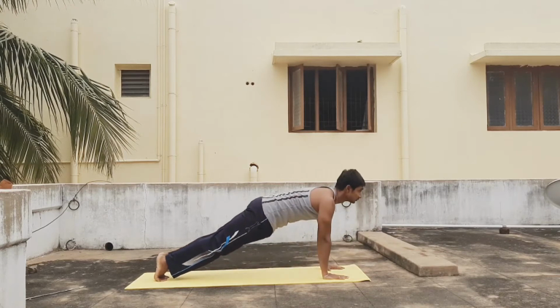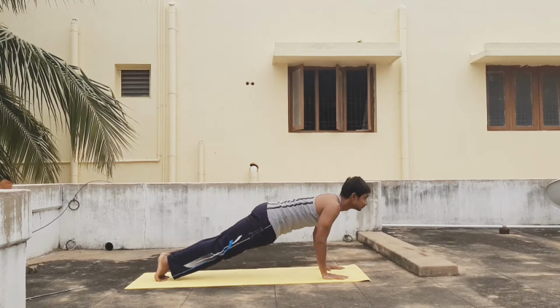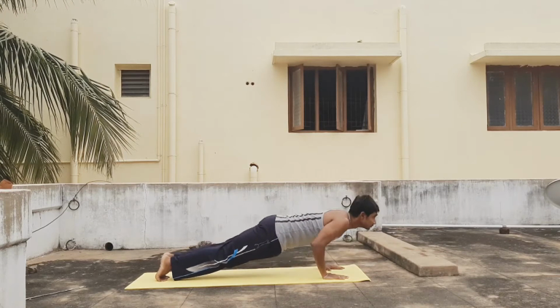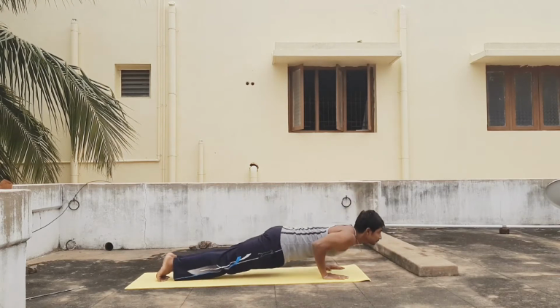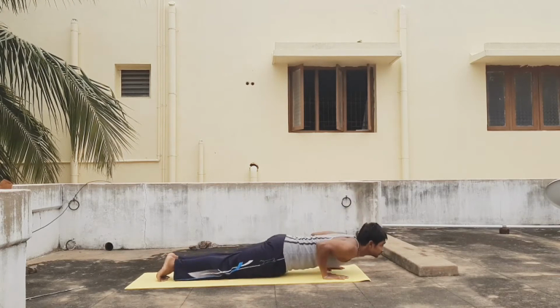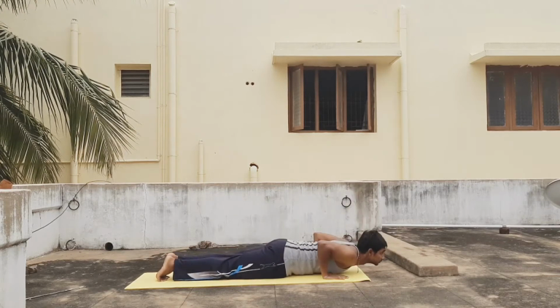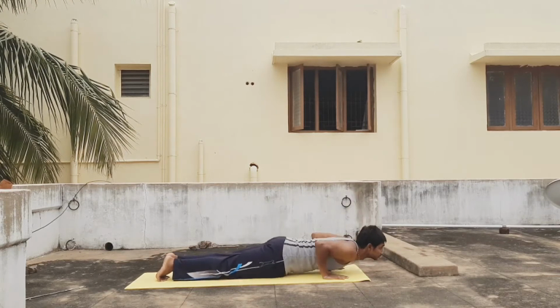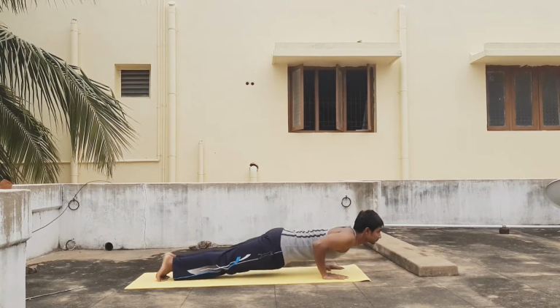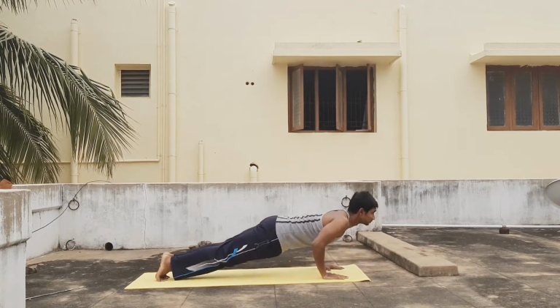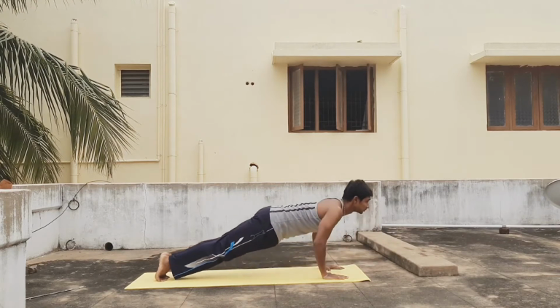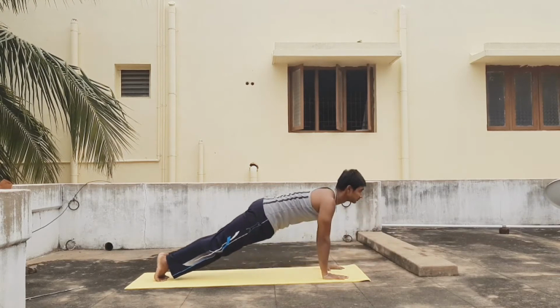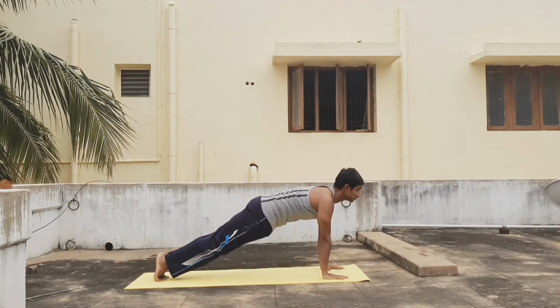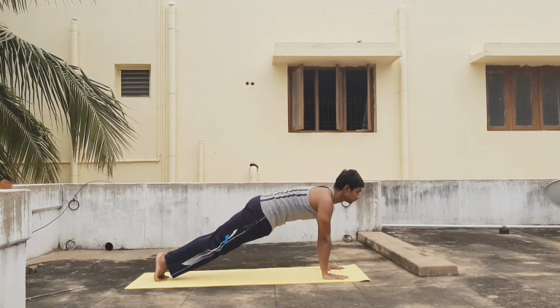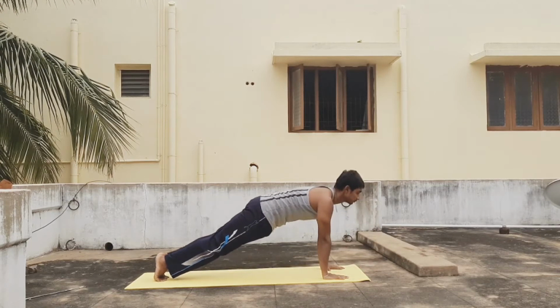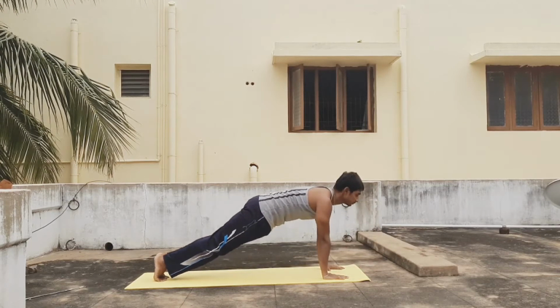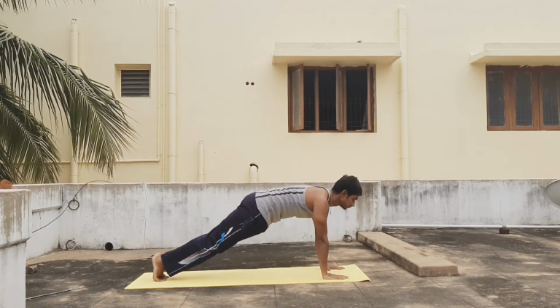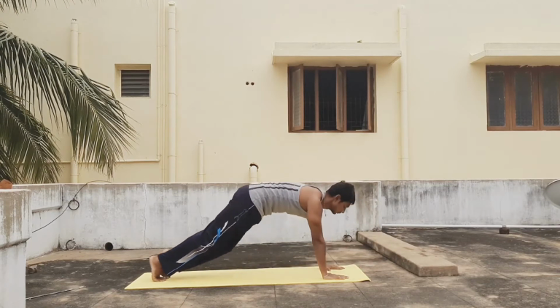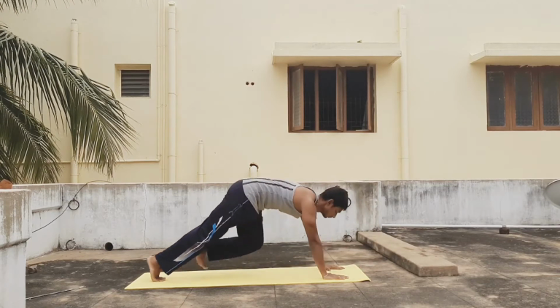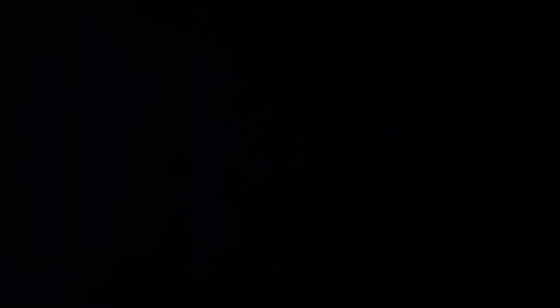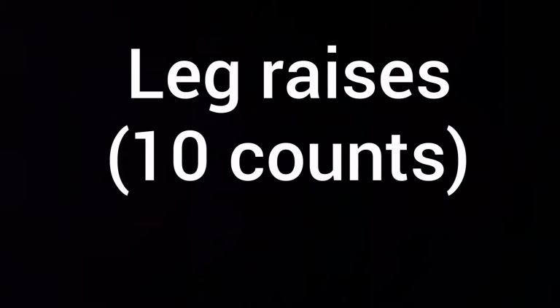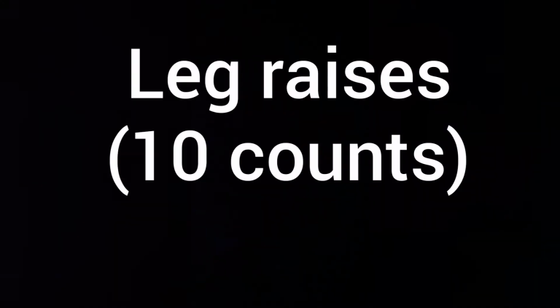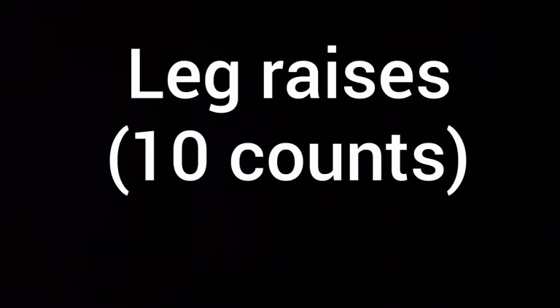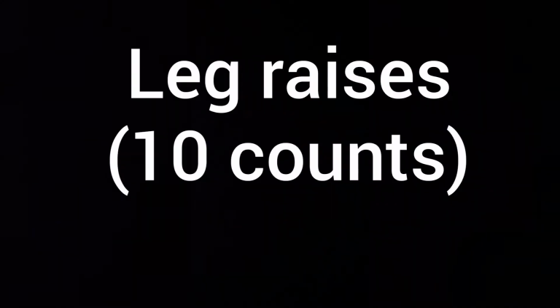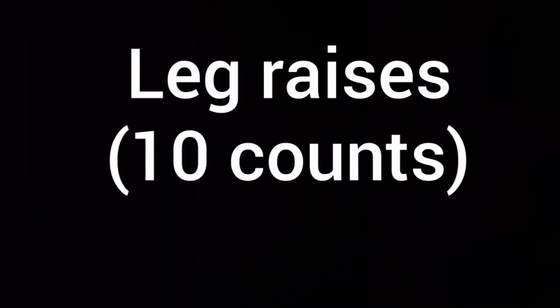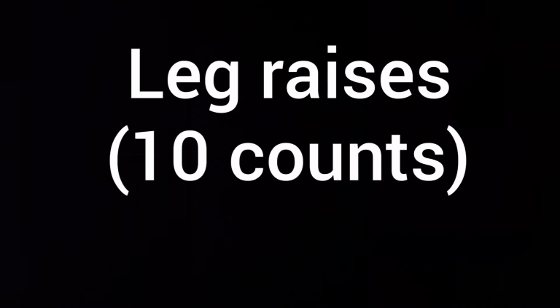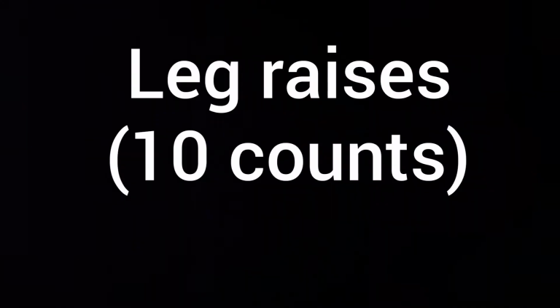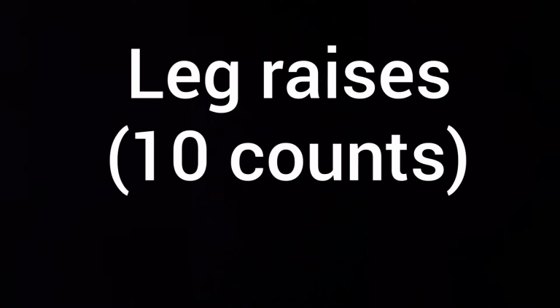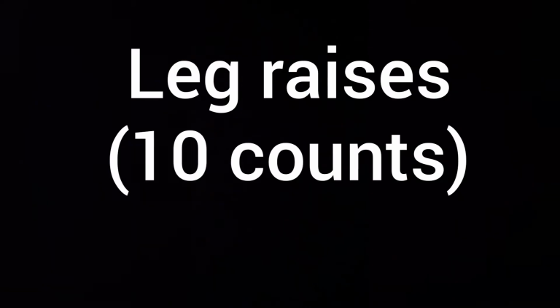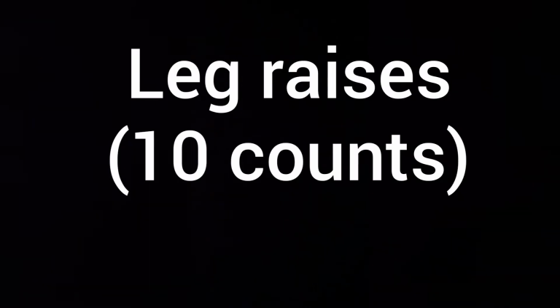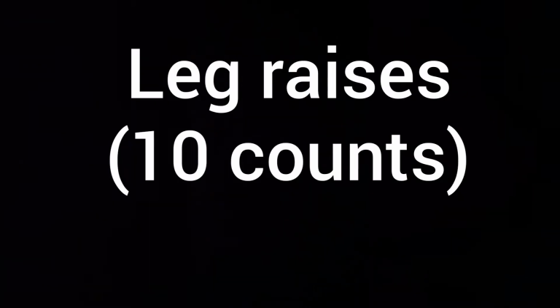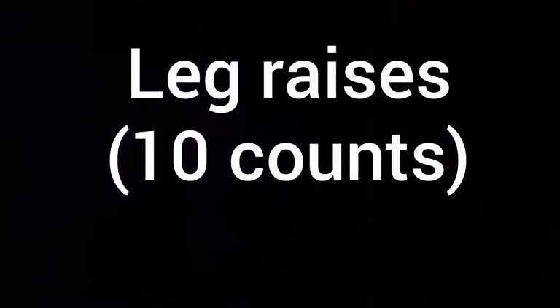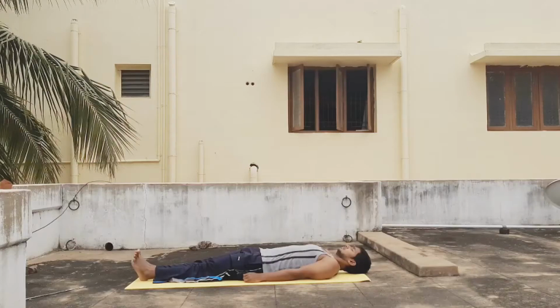After completing this, have a 10-second rest and then do 10 counts of leg raises.